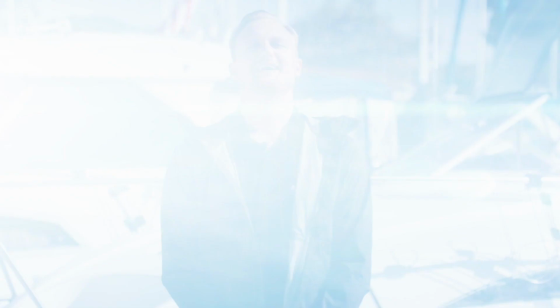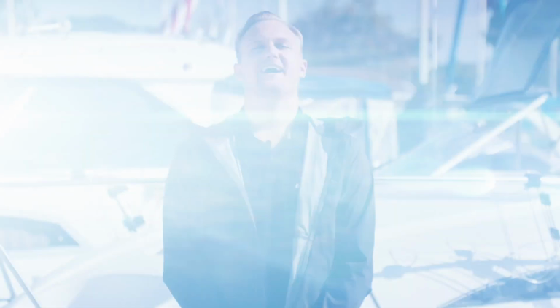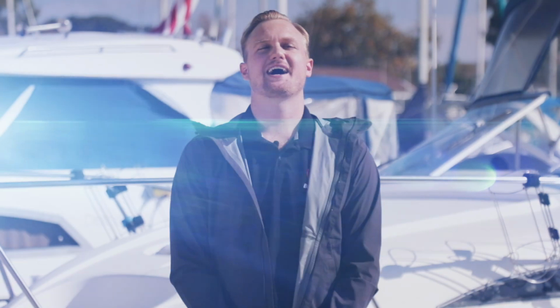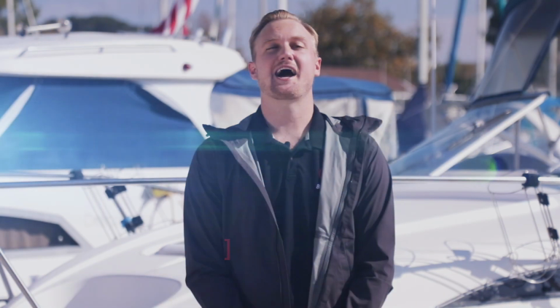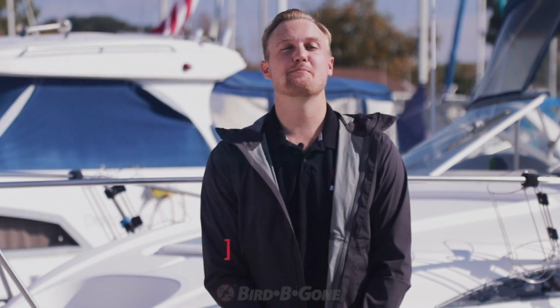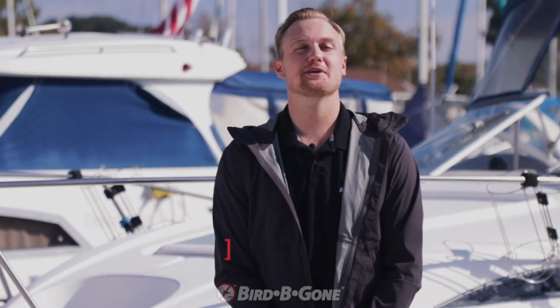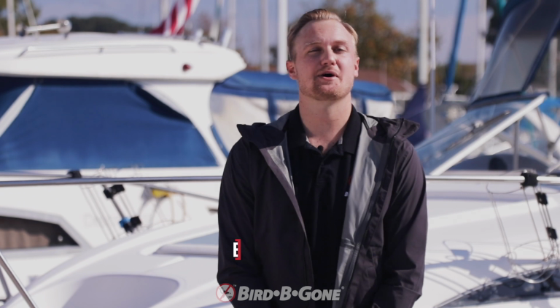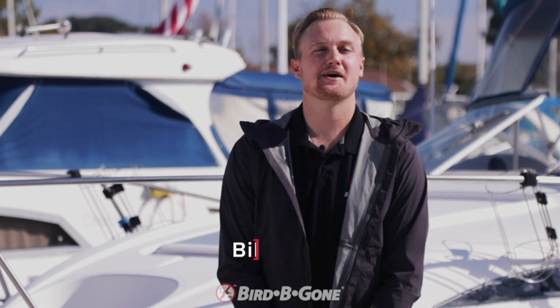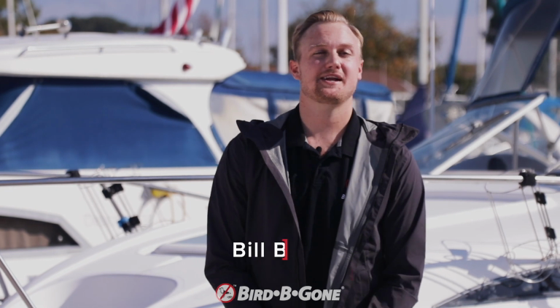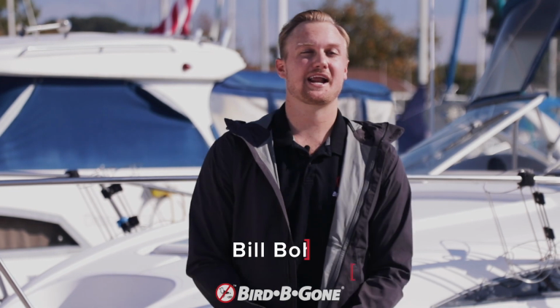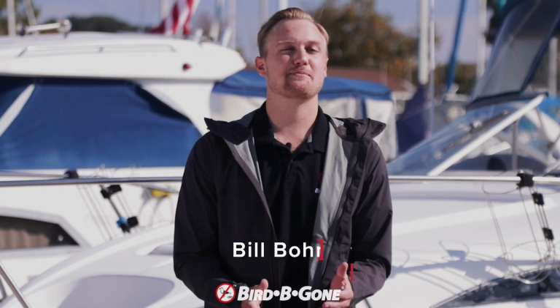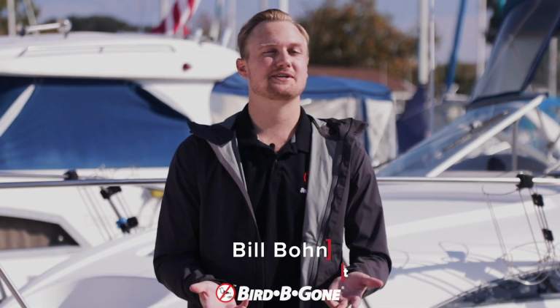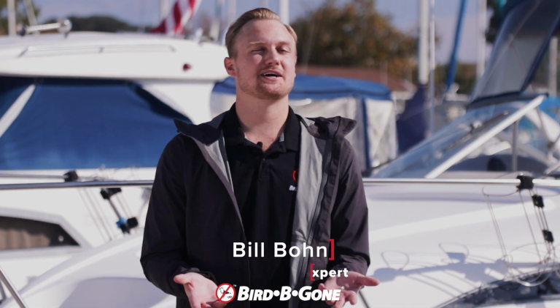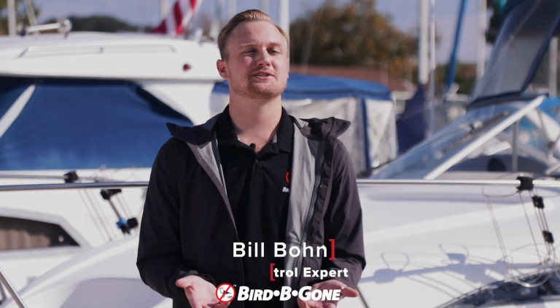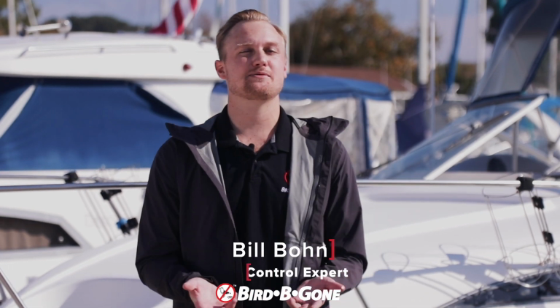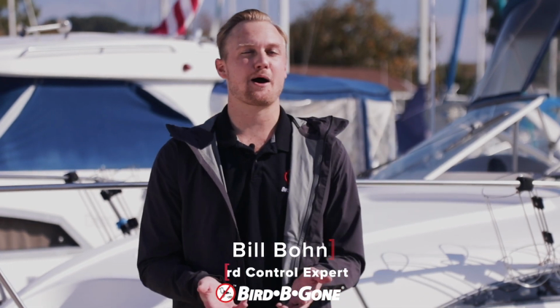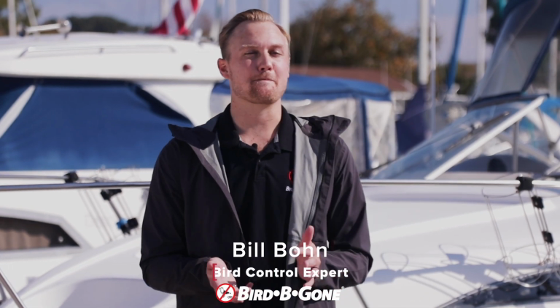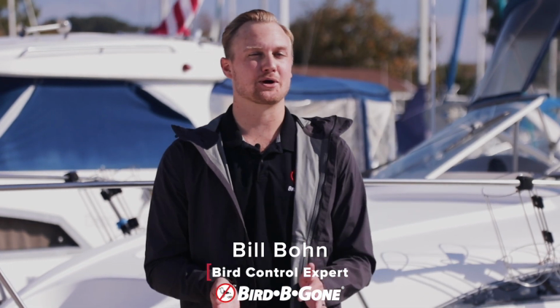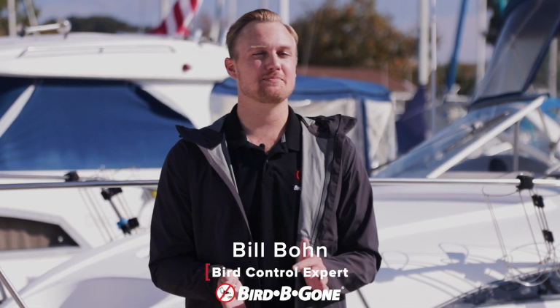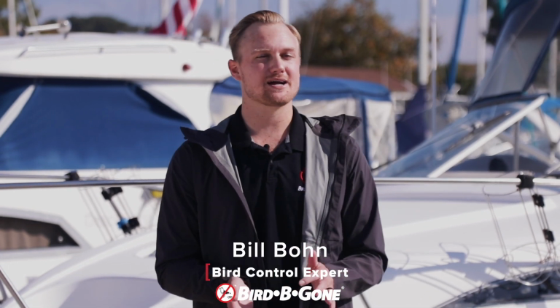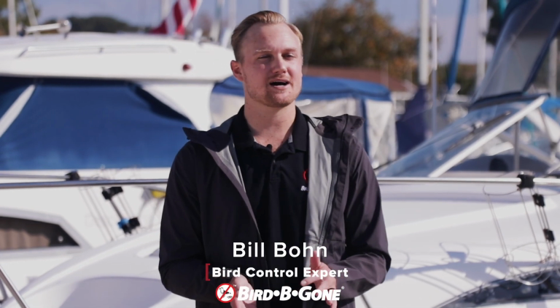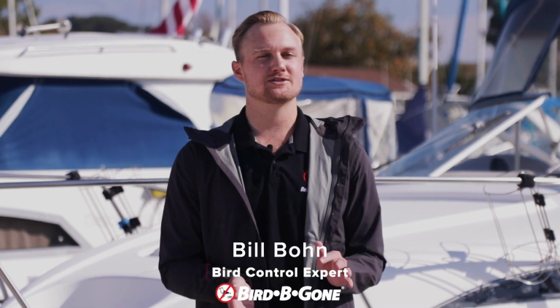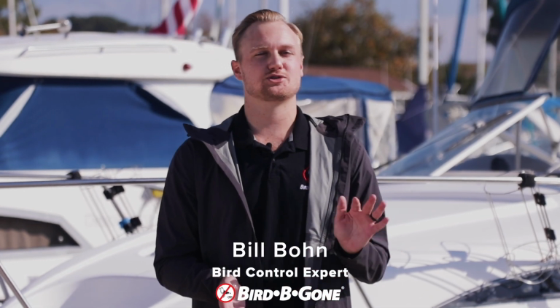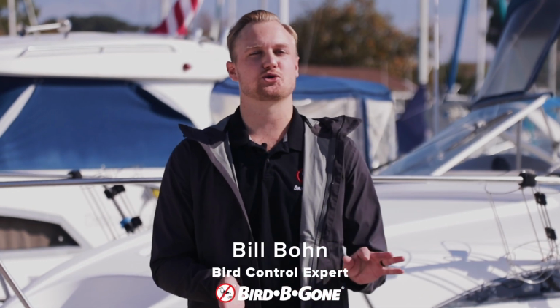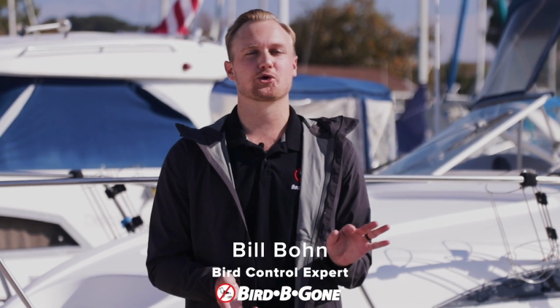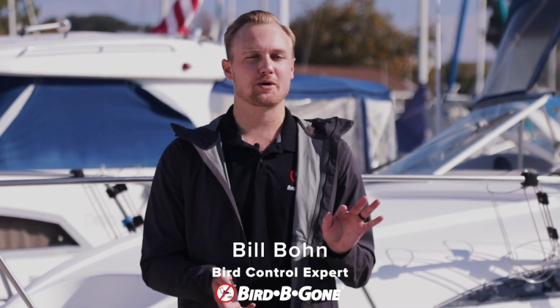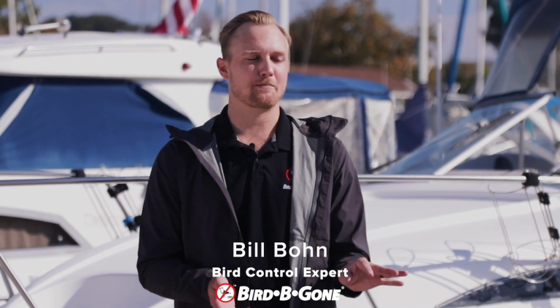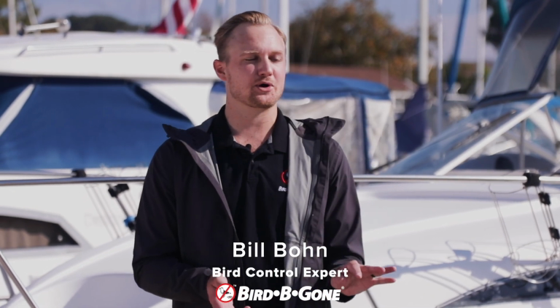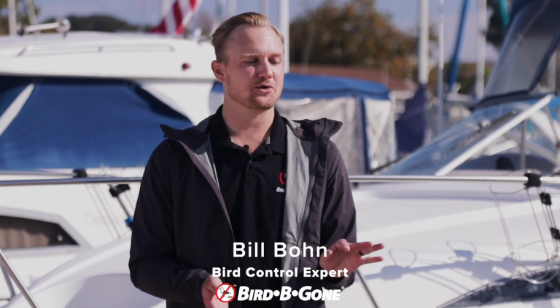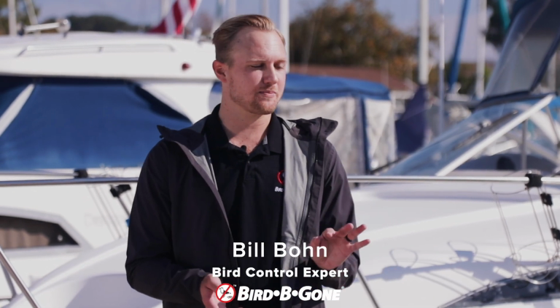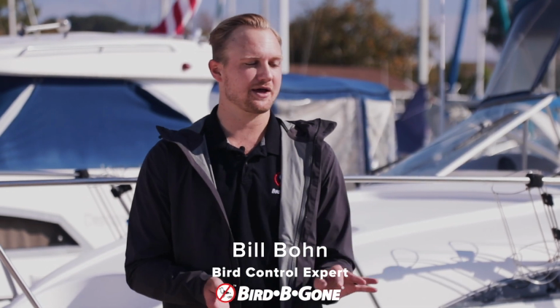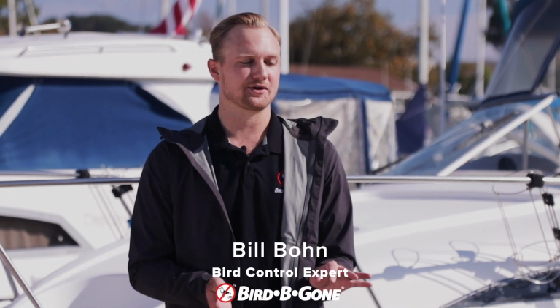Hi, I'm Billy Bond and I'm here to talk to you about Bird Begone's Solar Bird Repeller.